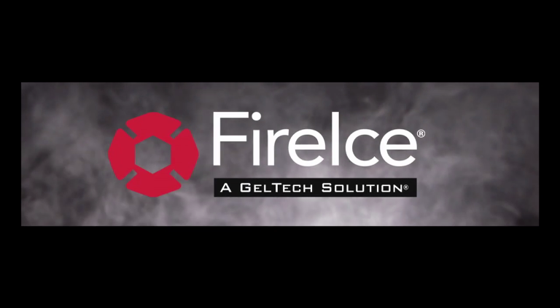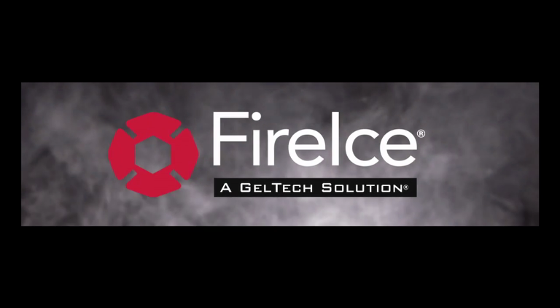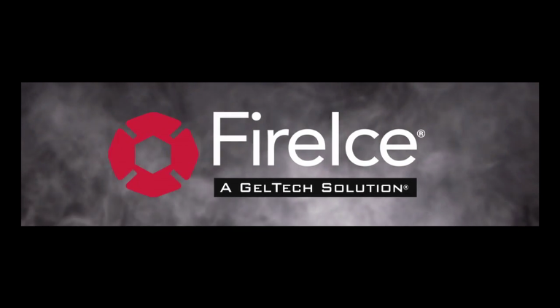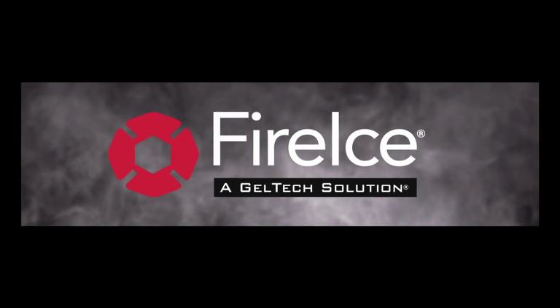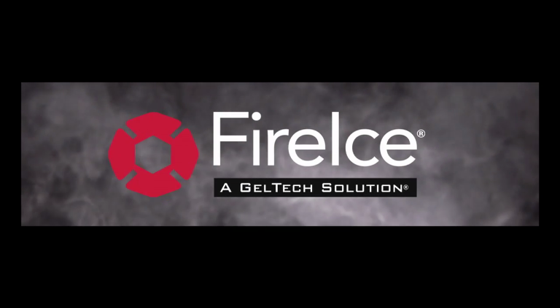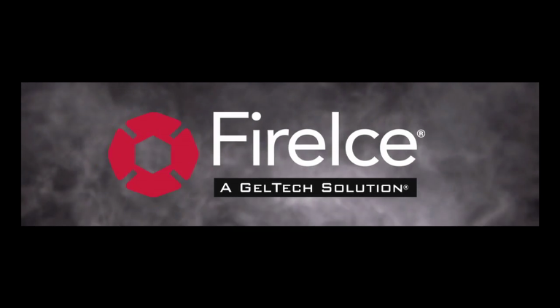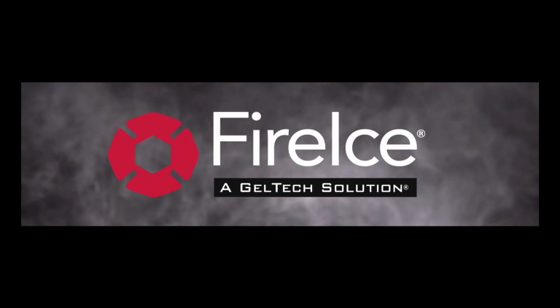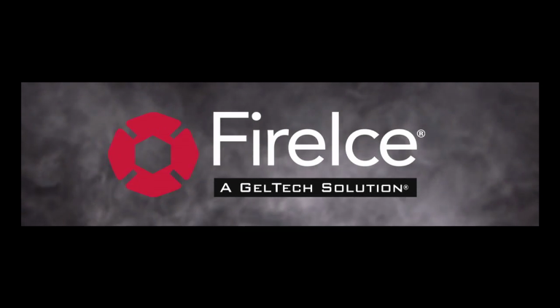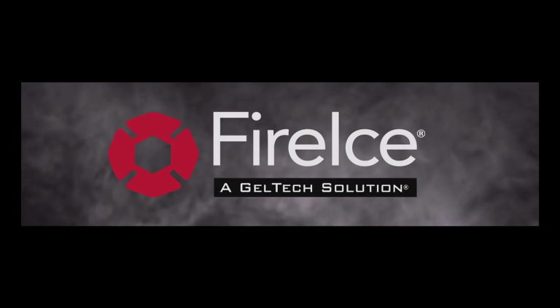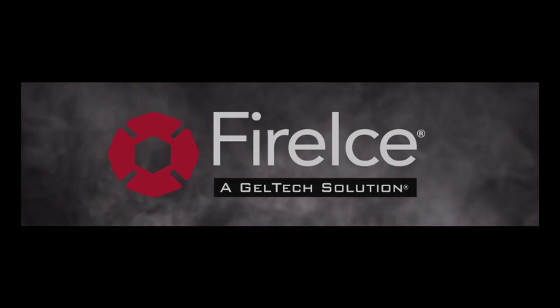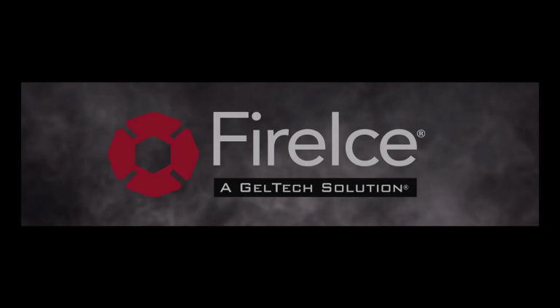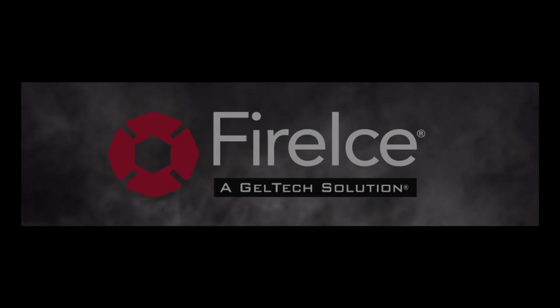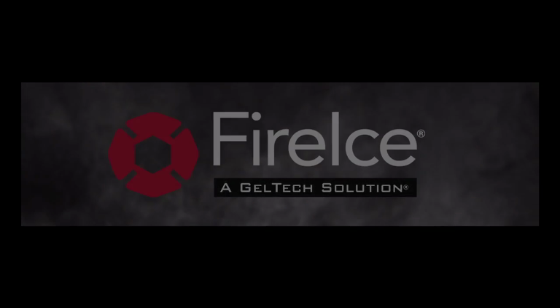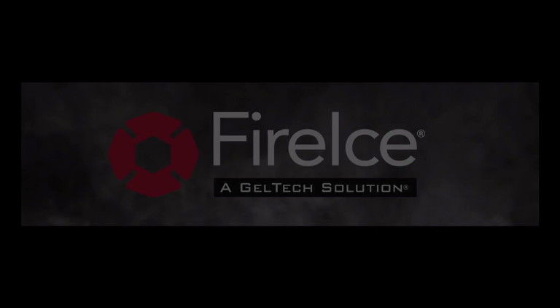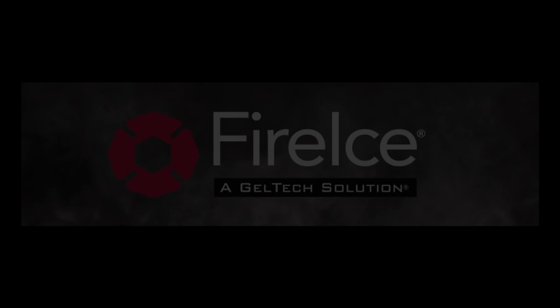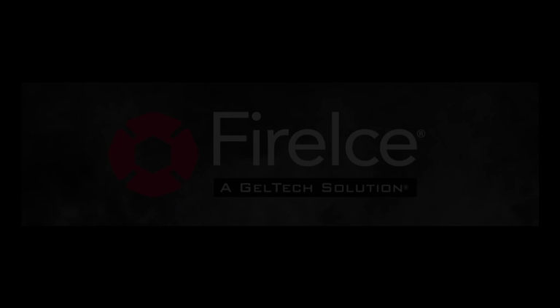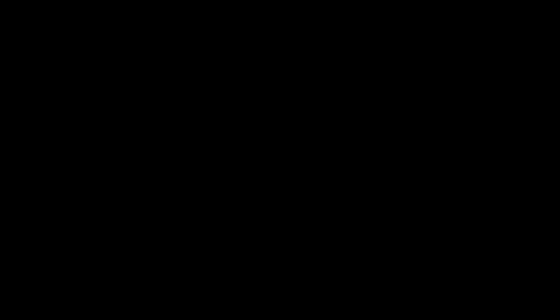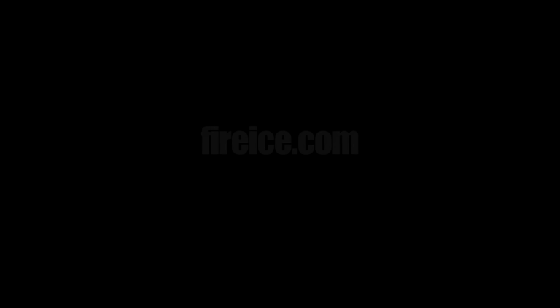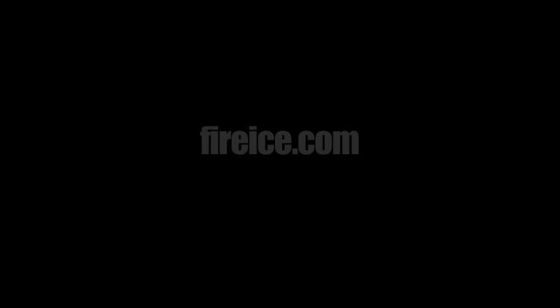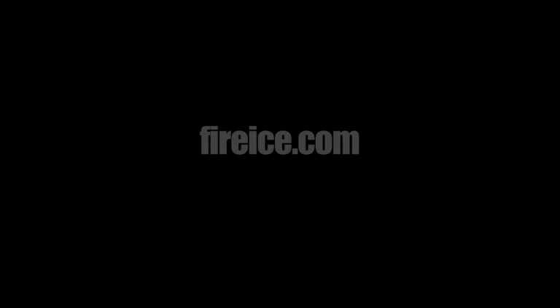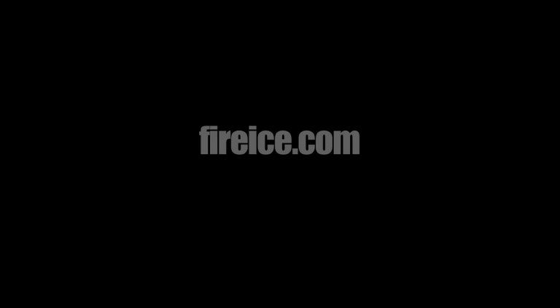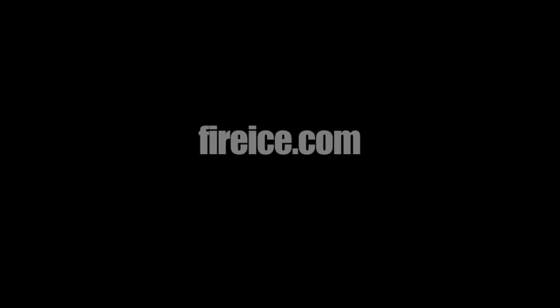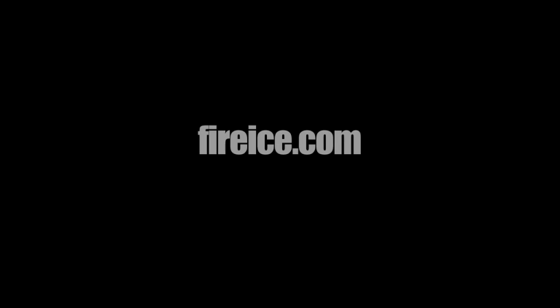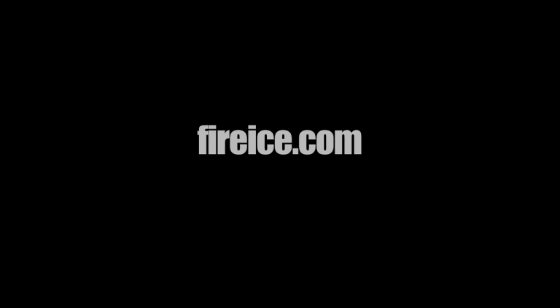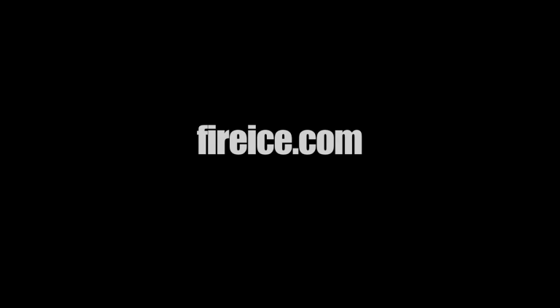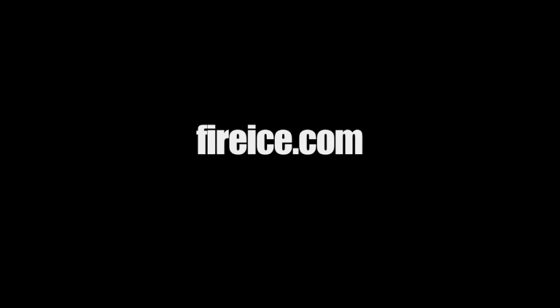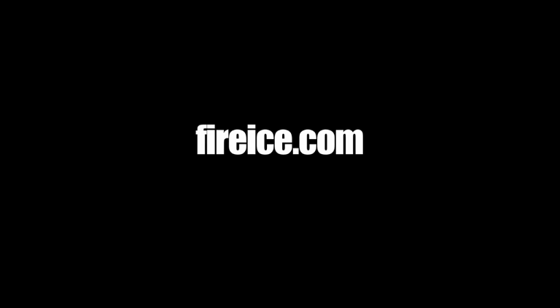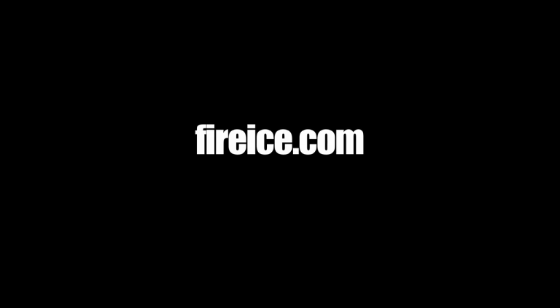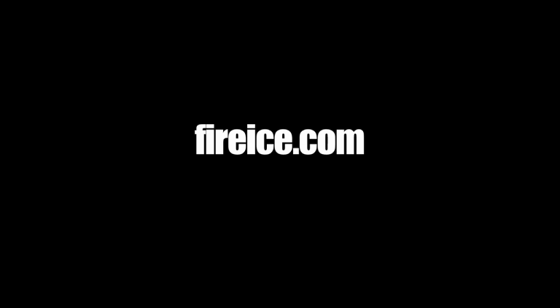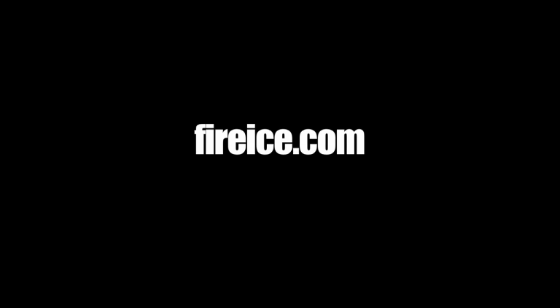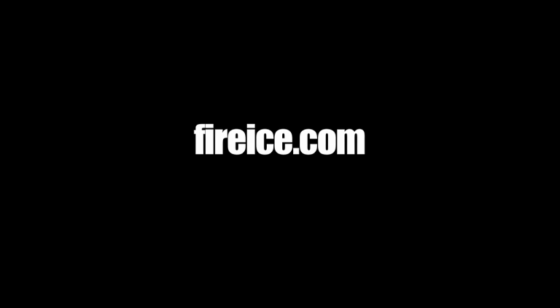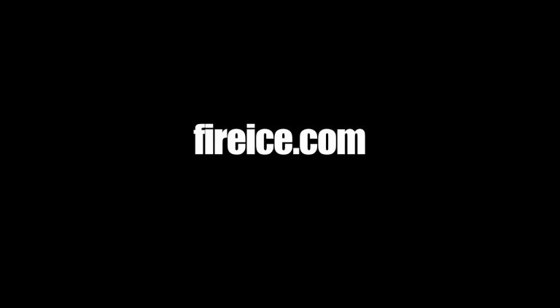To learn more about fire ice, visit us on the web at fireice.com.